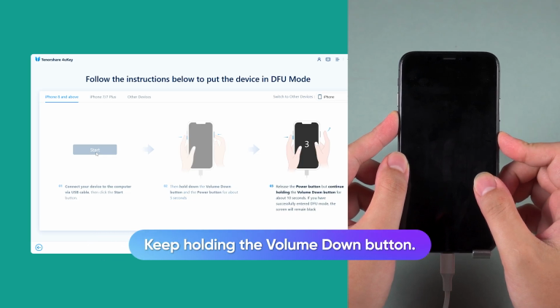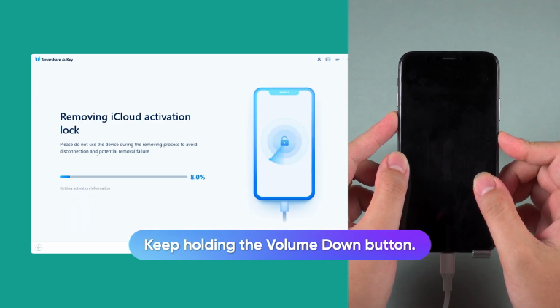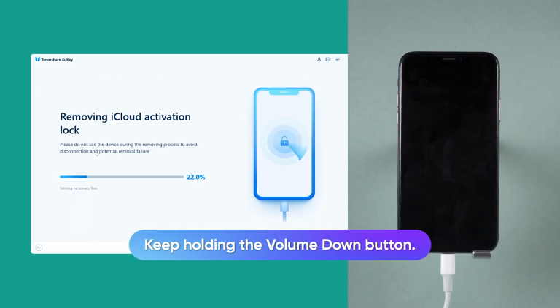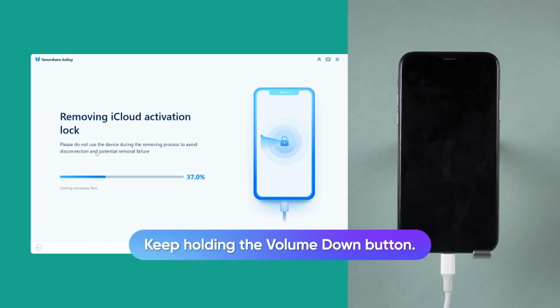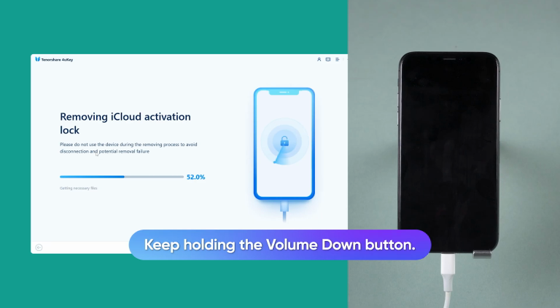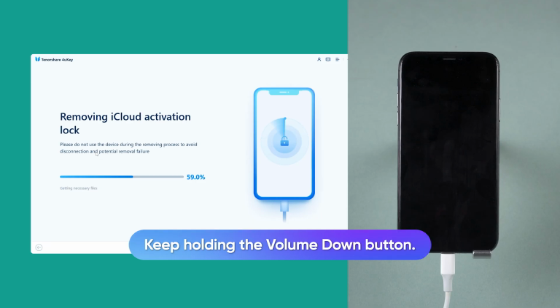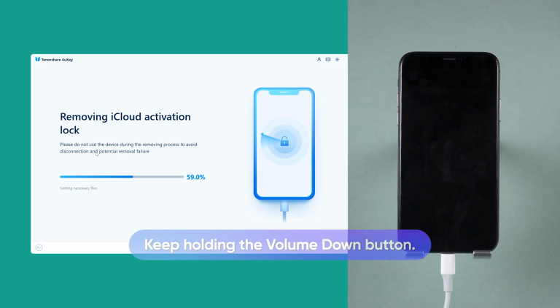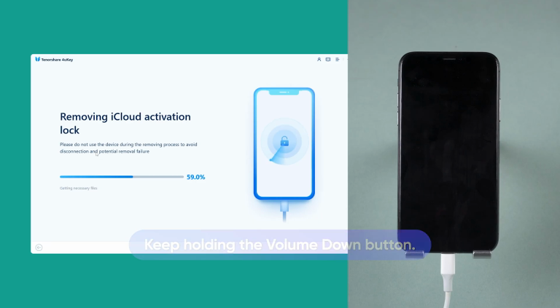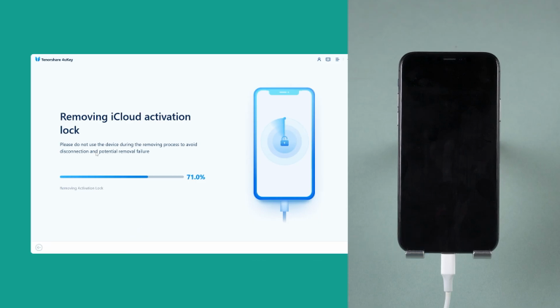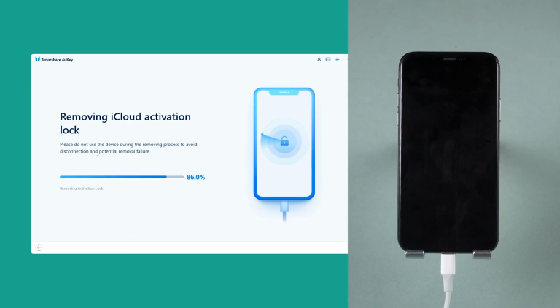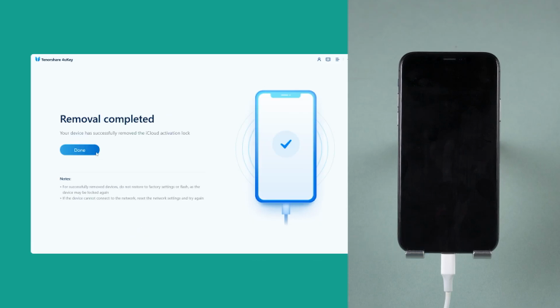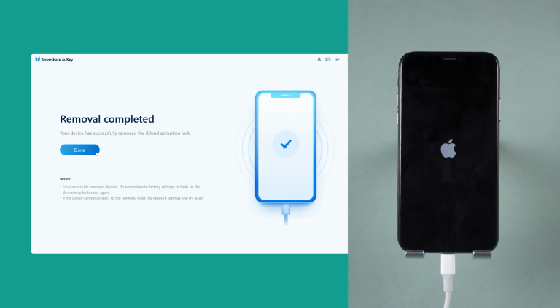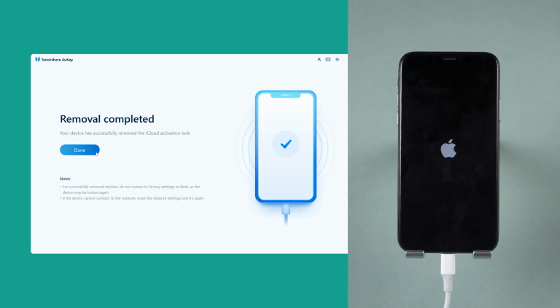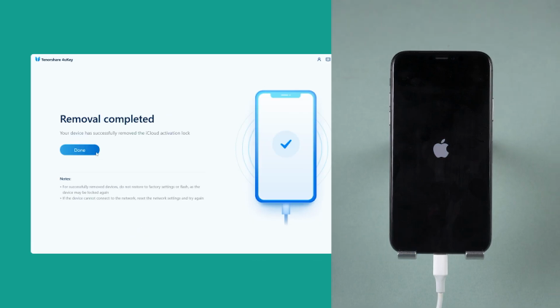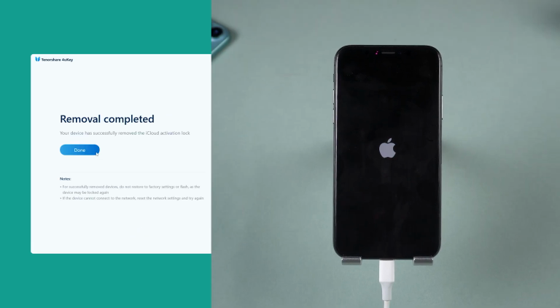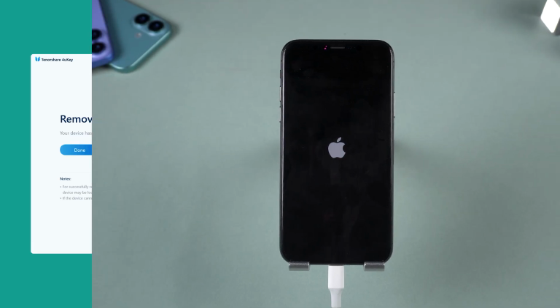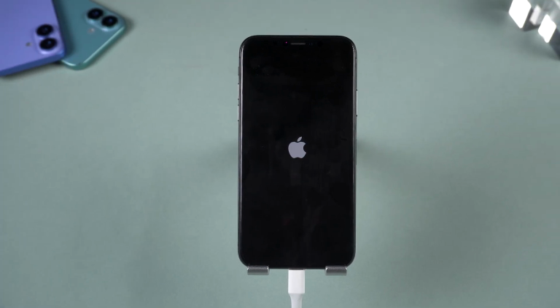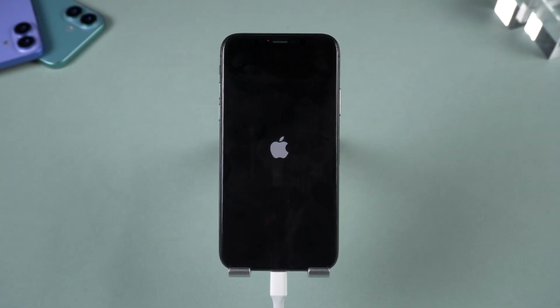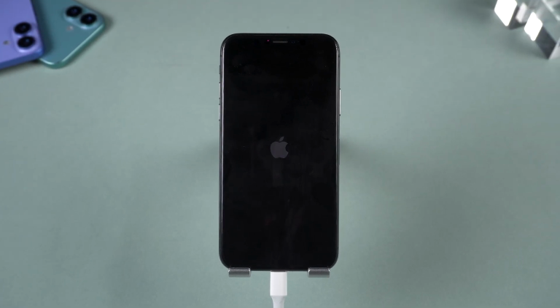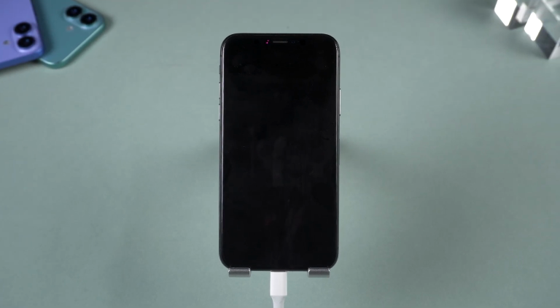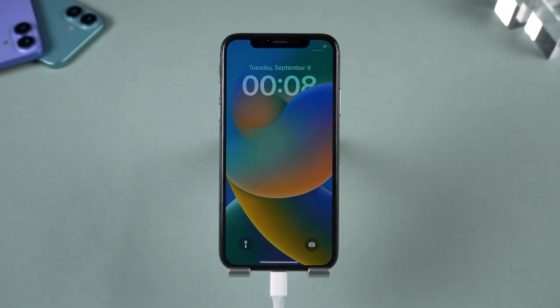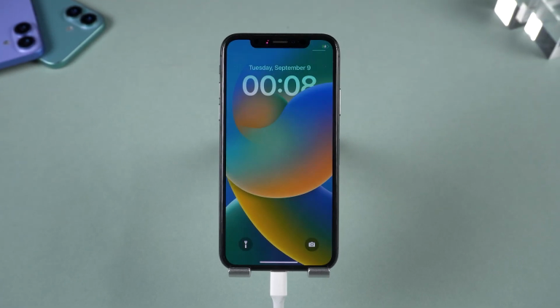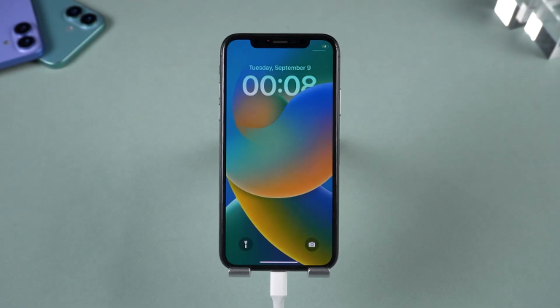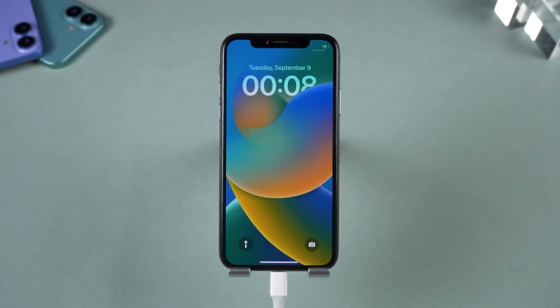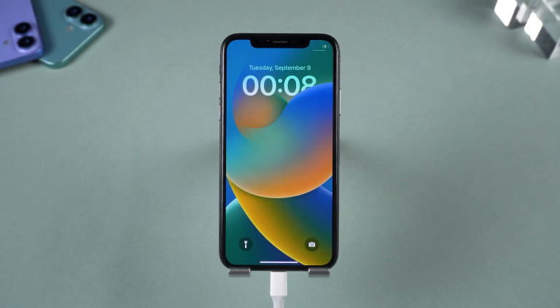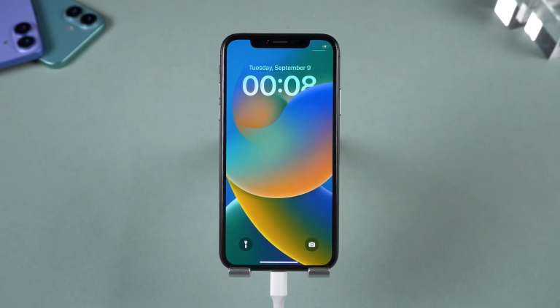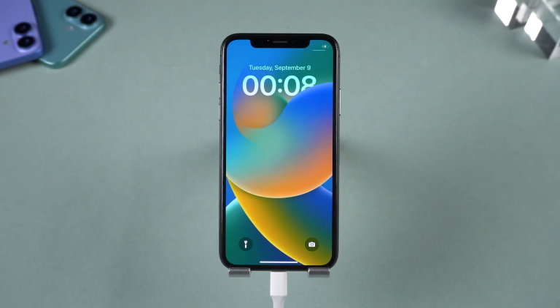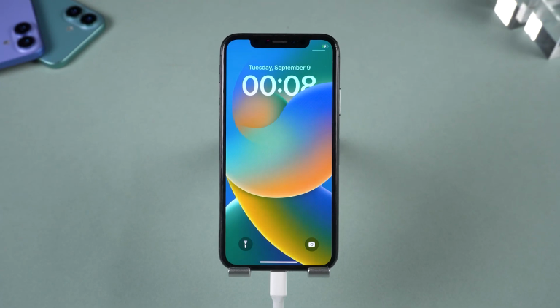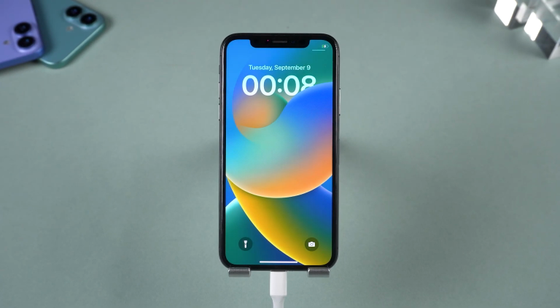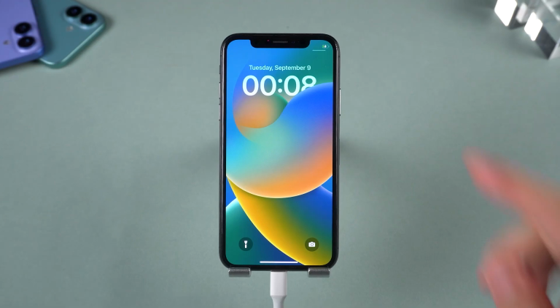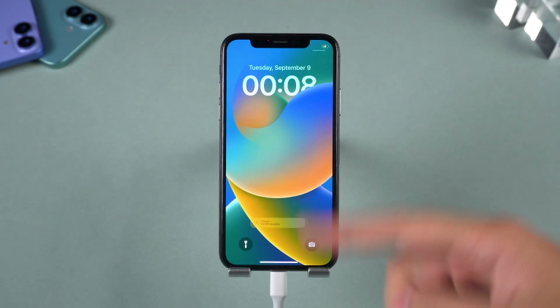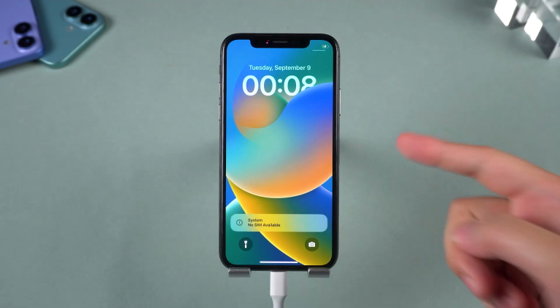In a couple of minutes, the lock is gone. You can set up your iPhone like new — no Apple ID, no password, no hassle.